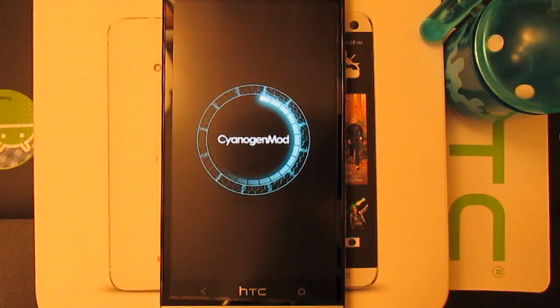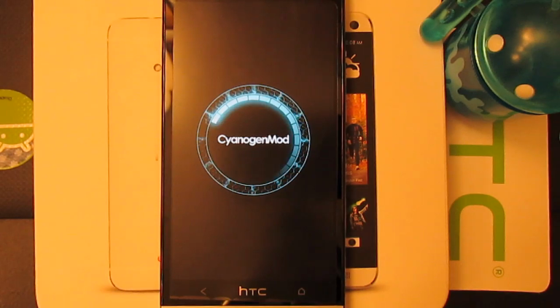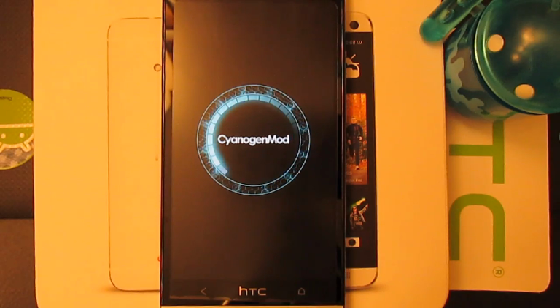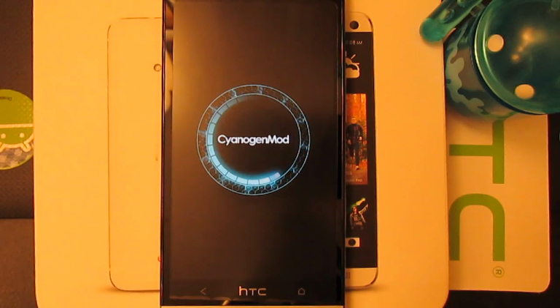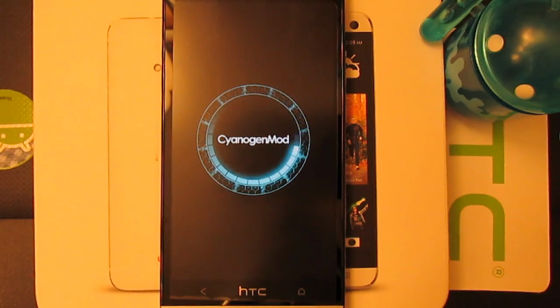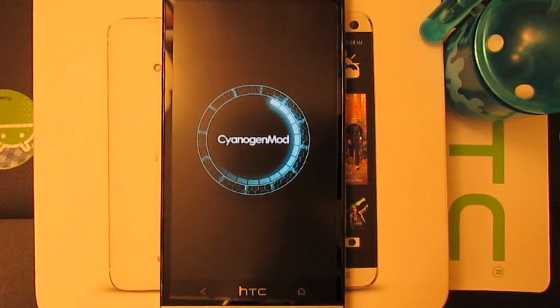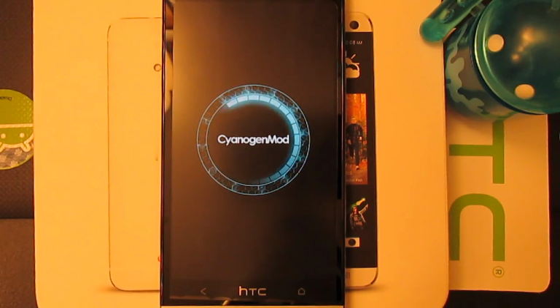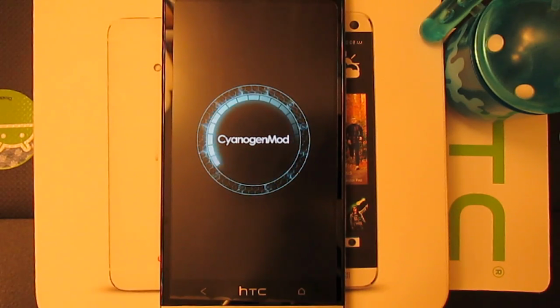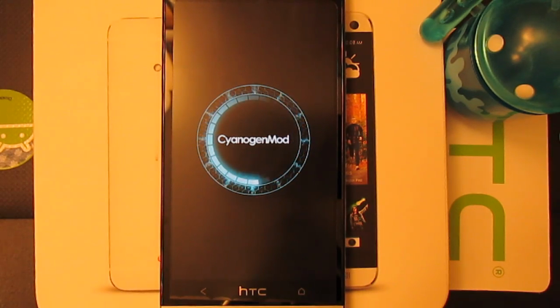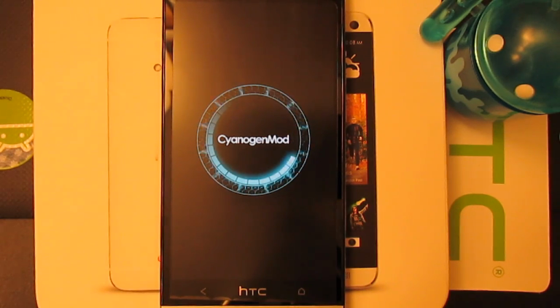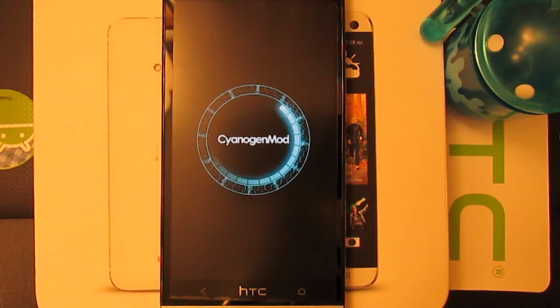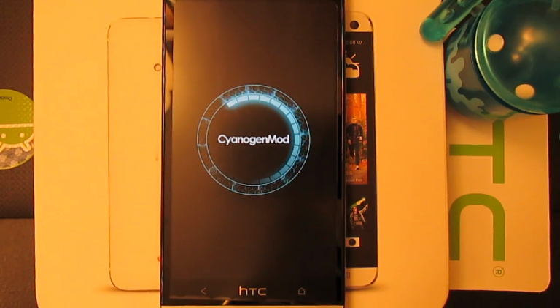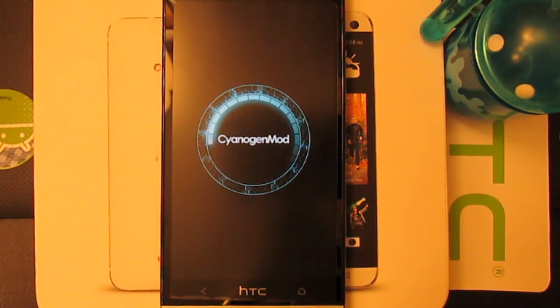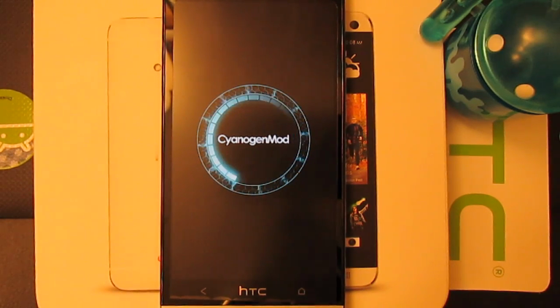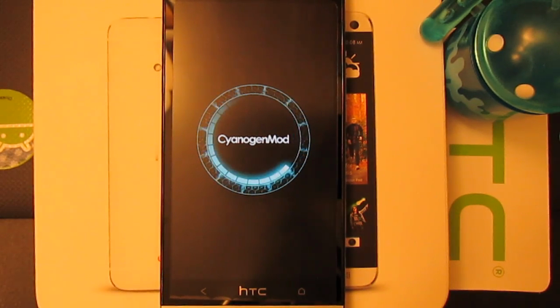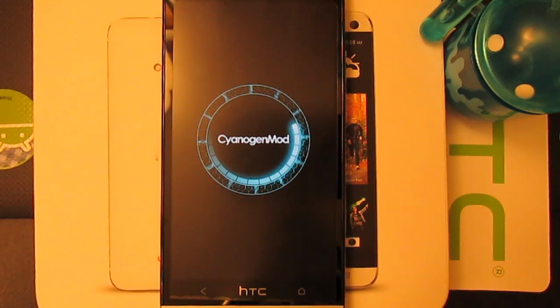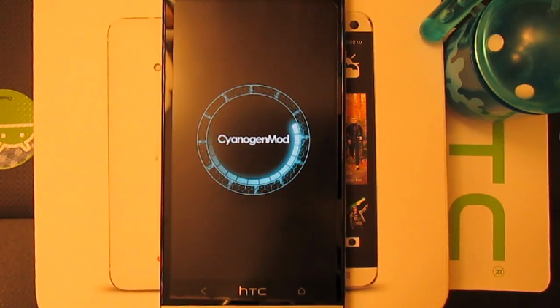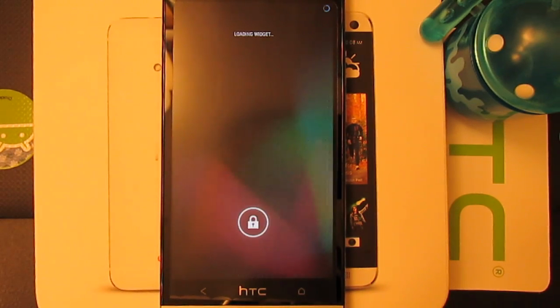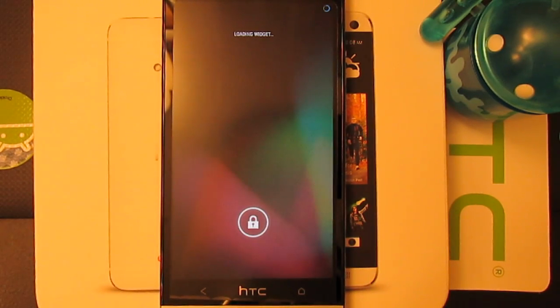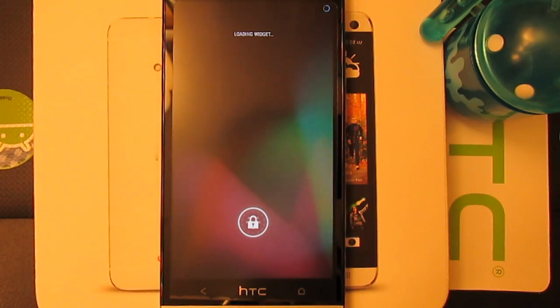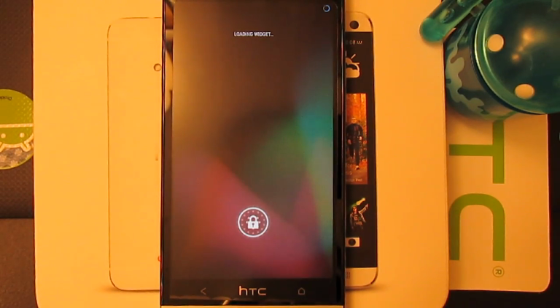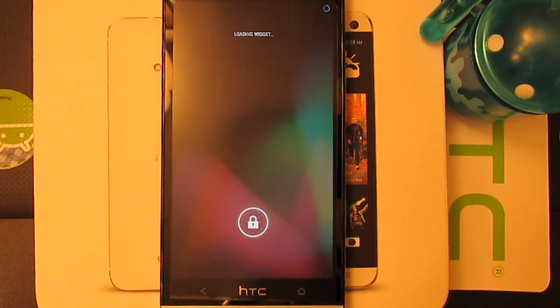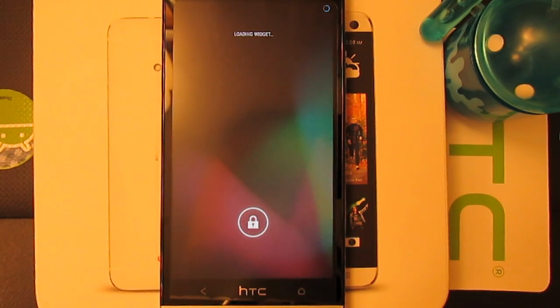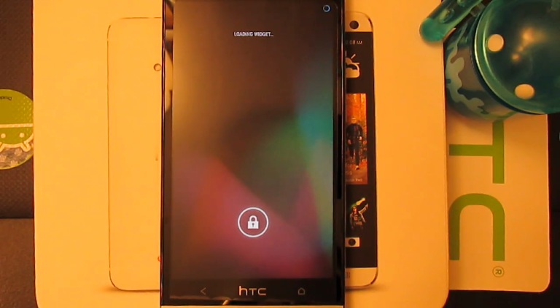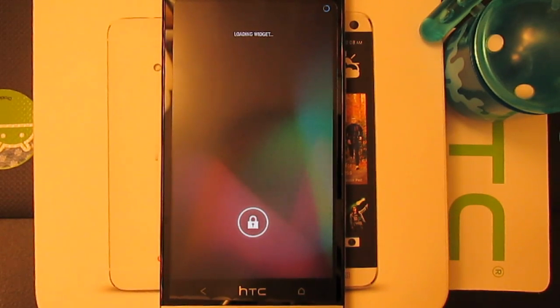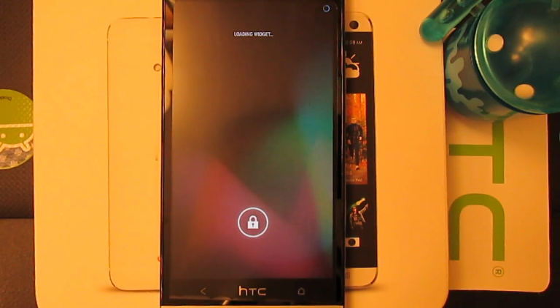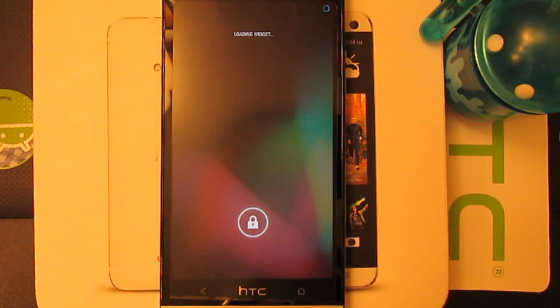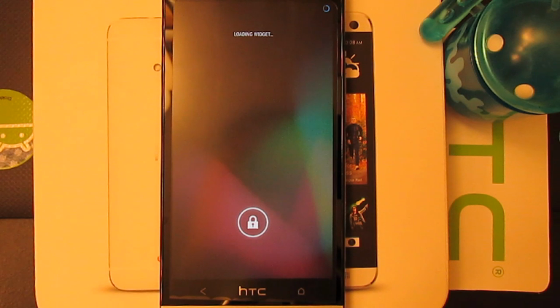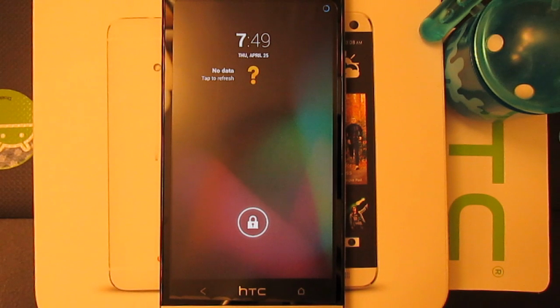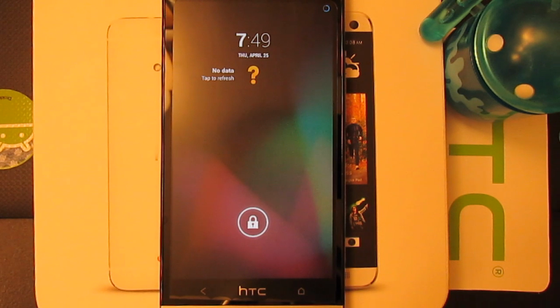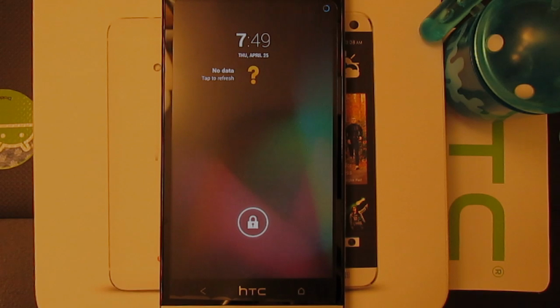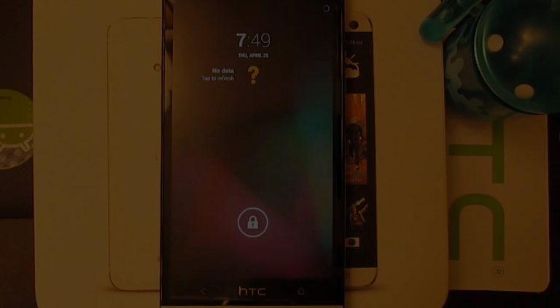What's up guys, I'm going to be showing you the CyanogenMod 10.1 alpha build on the AT&T HTC One.